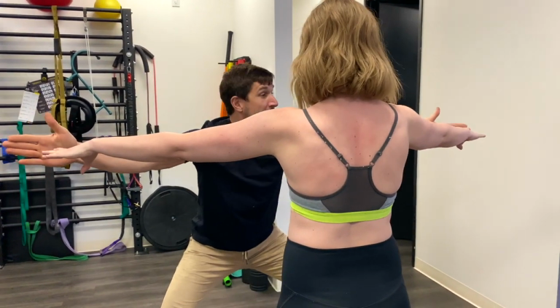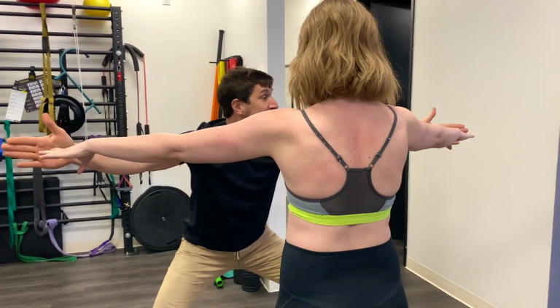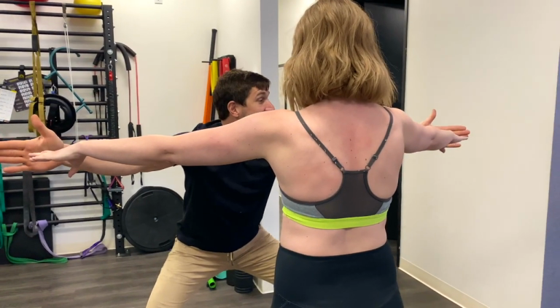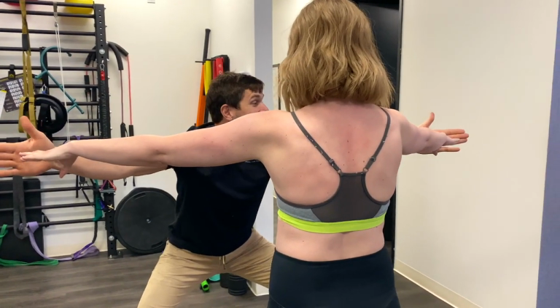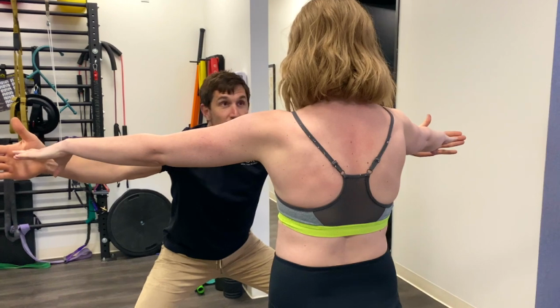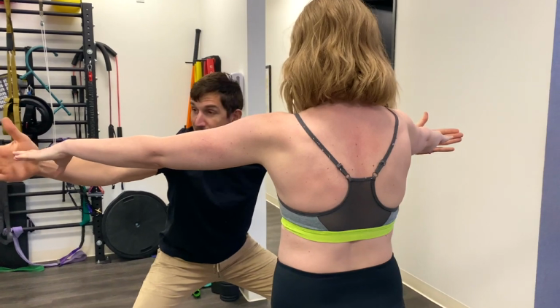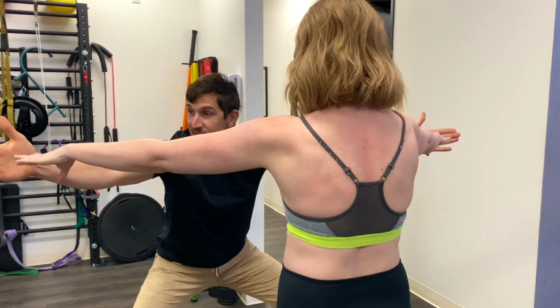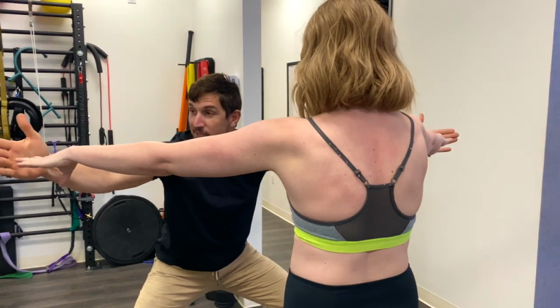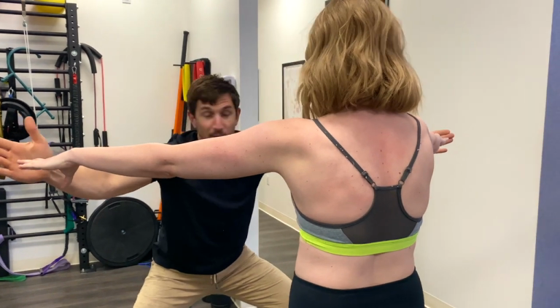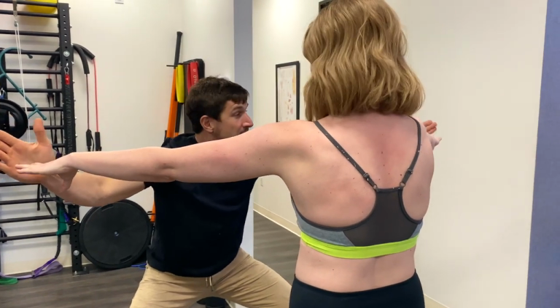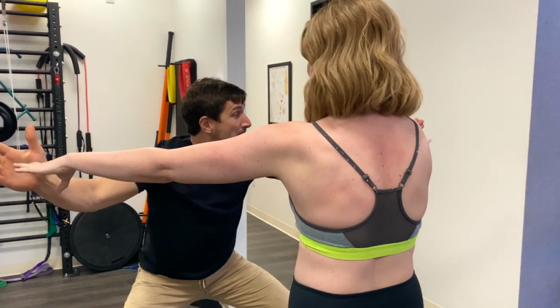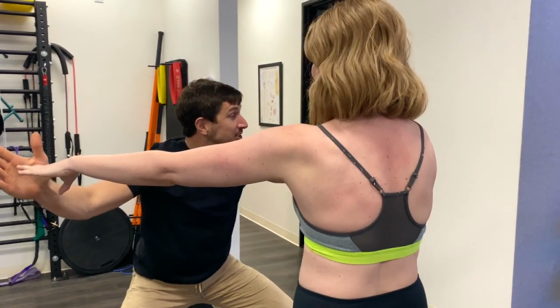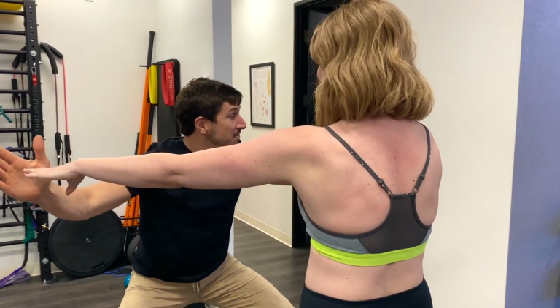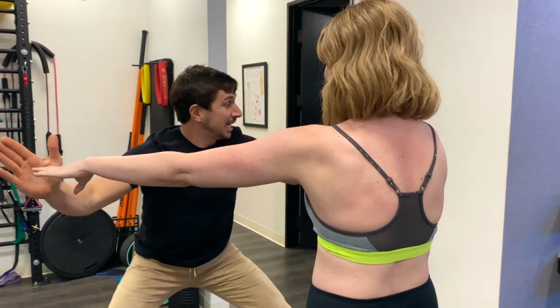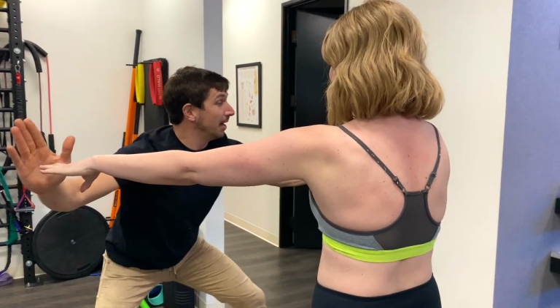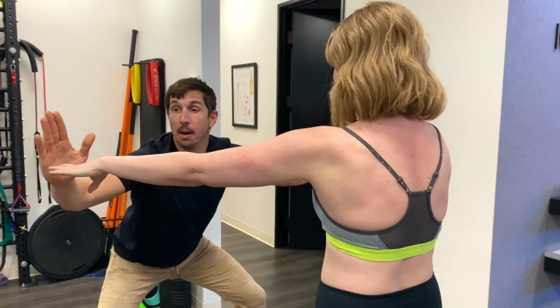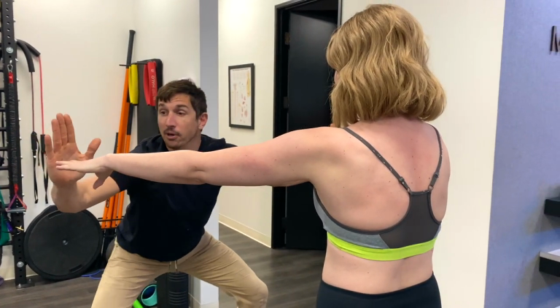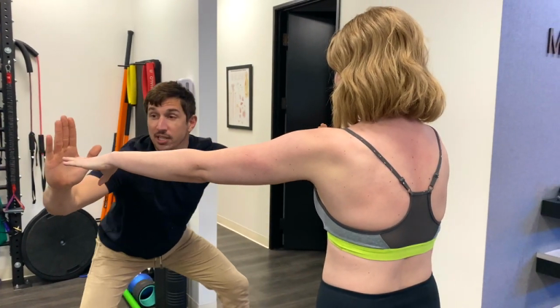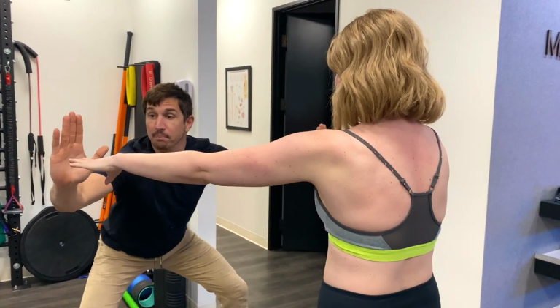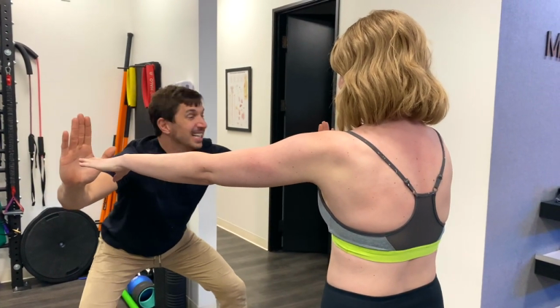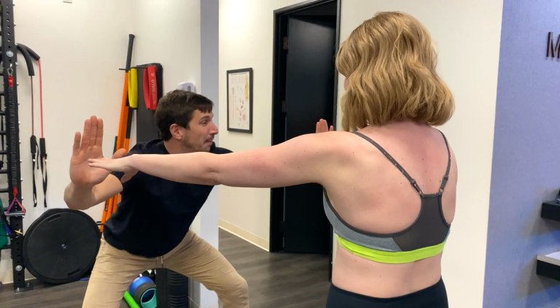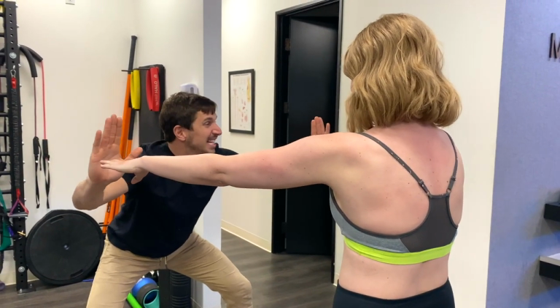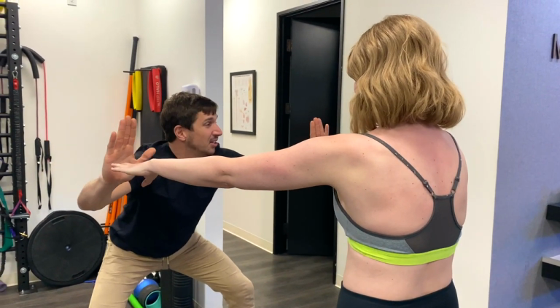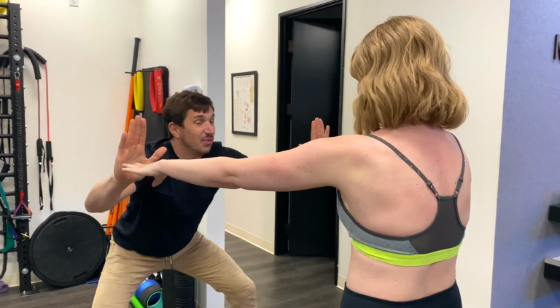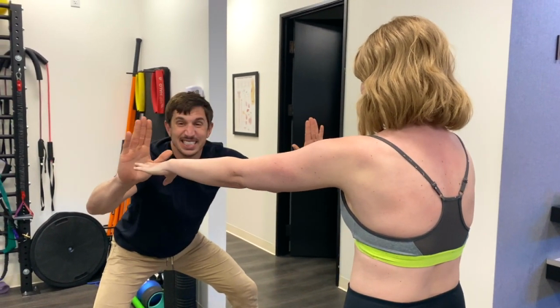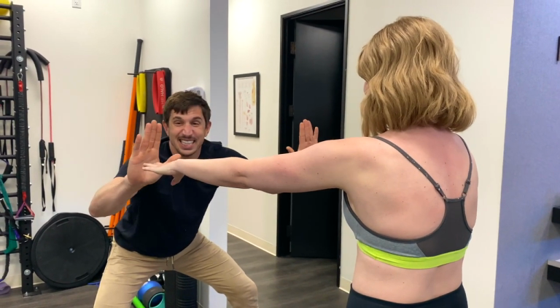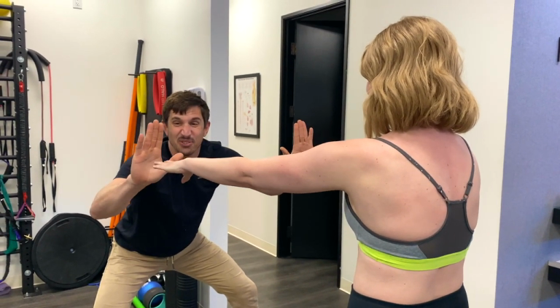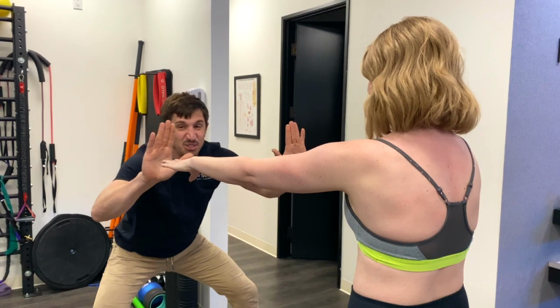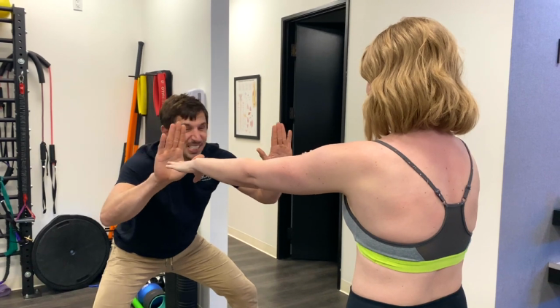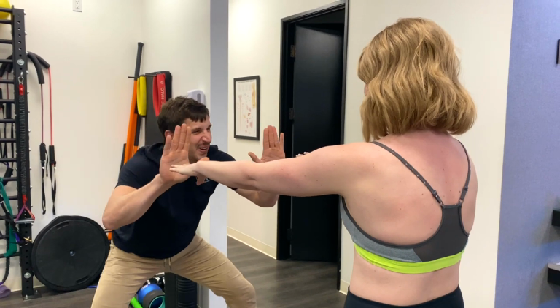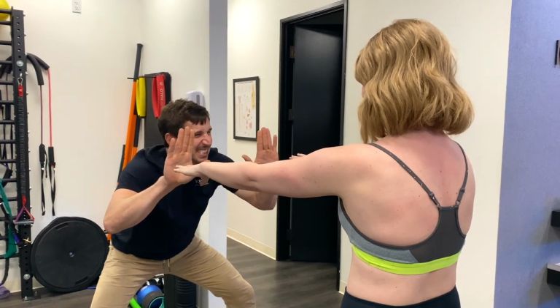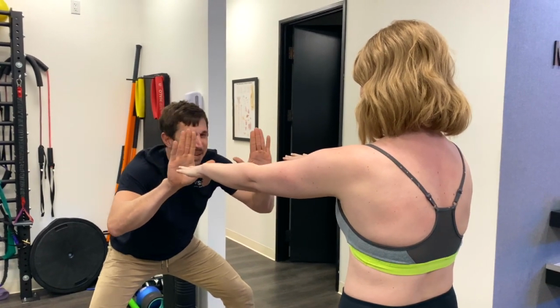Keep pushing. Touch. Look at my fingertips — push them. Push them, come on, push them. Touch. Reach. Literally reach, reach to me.